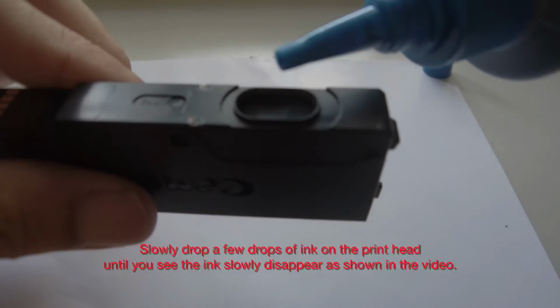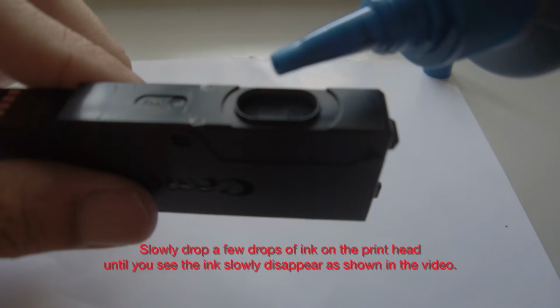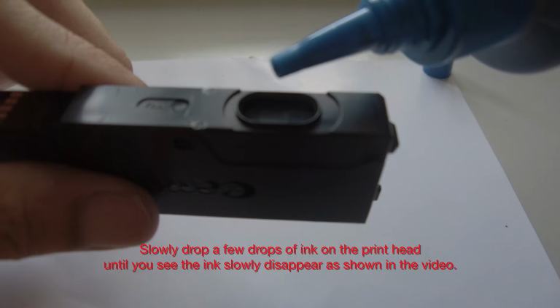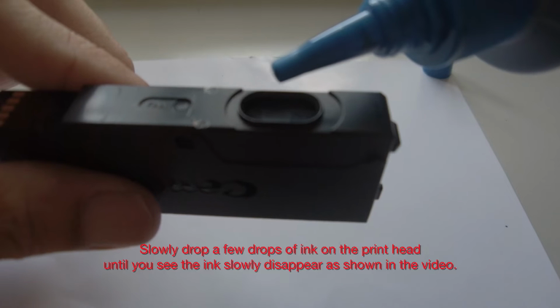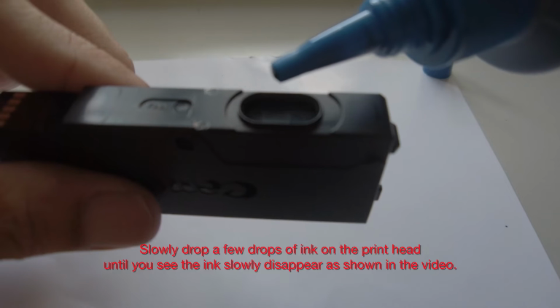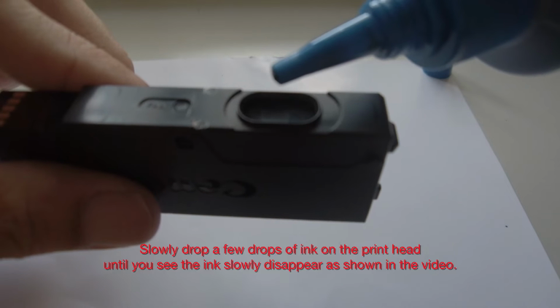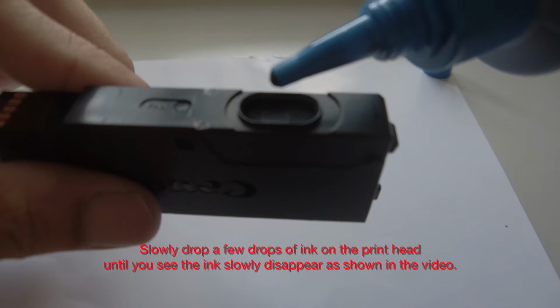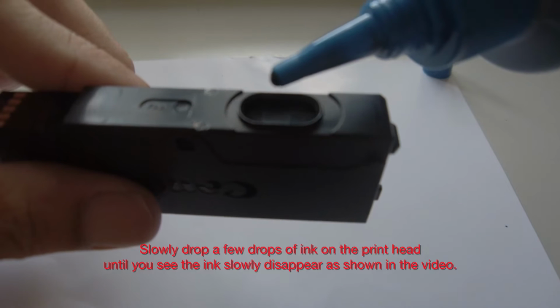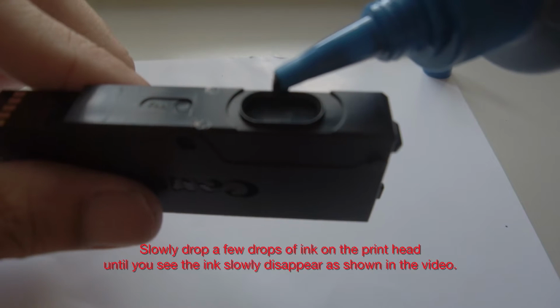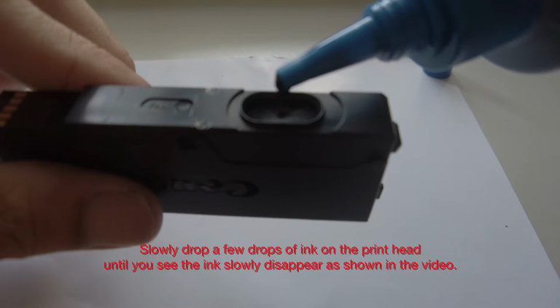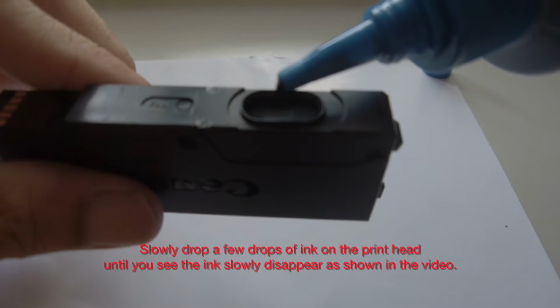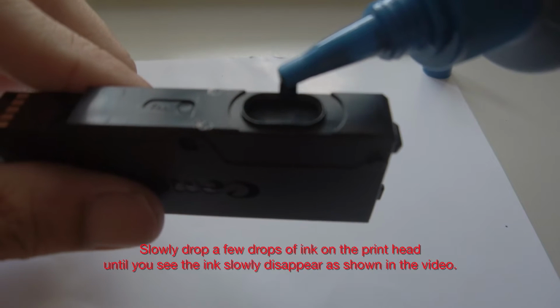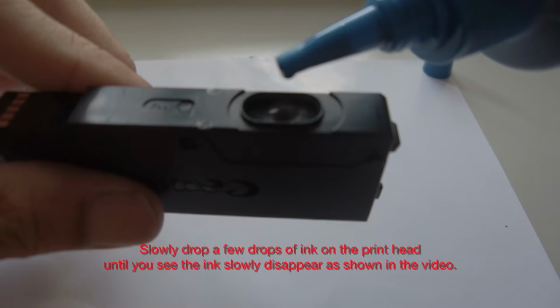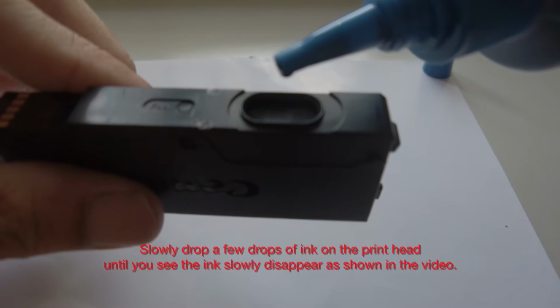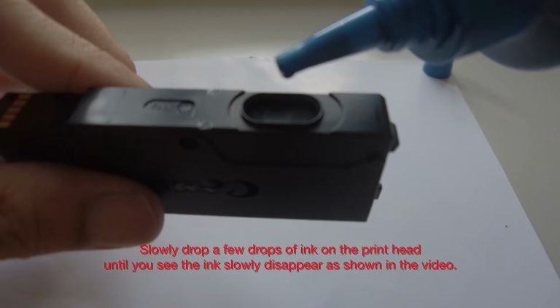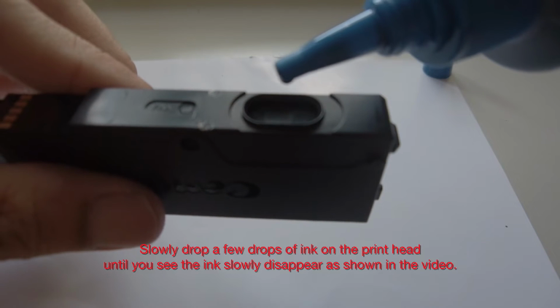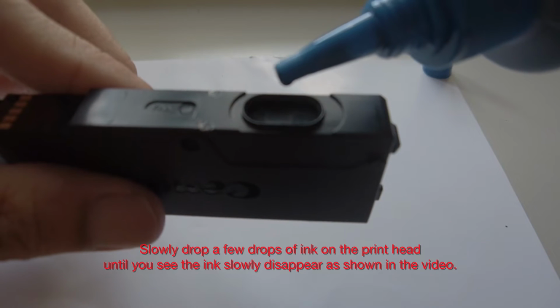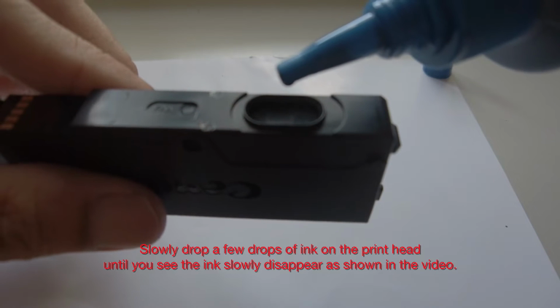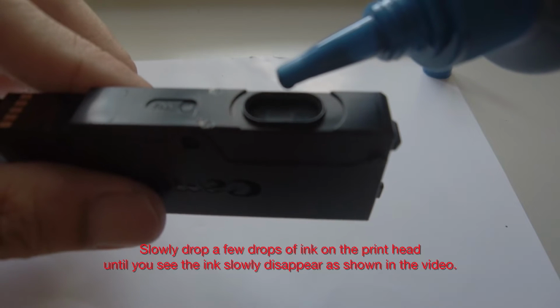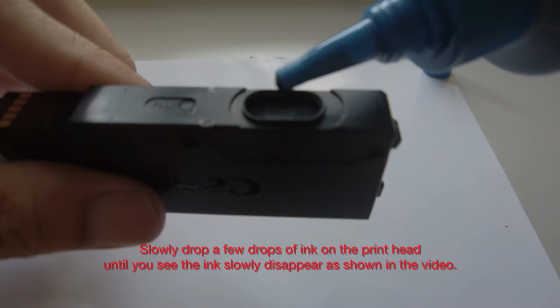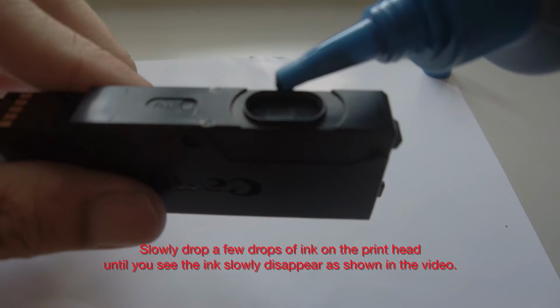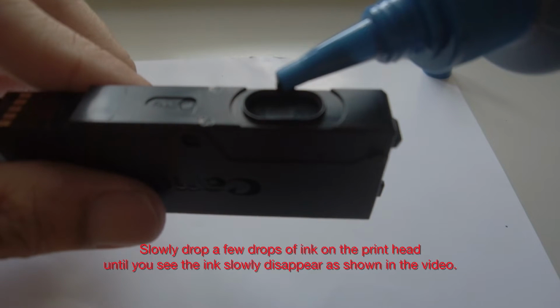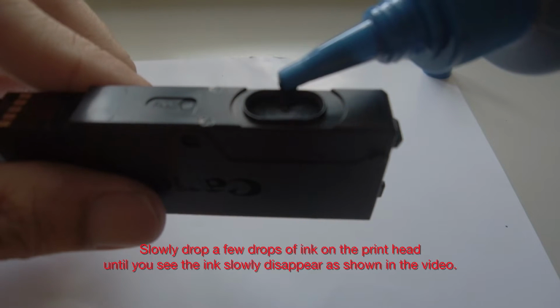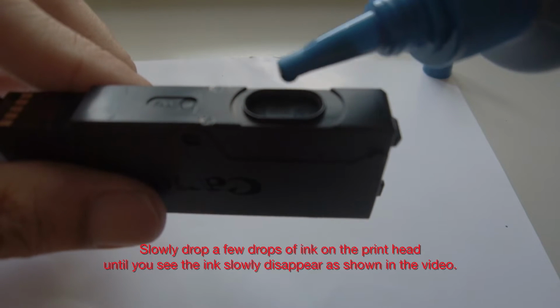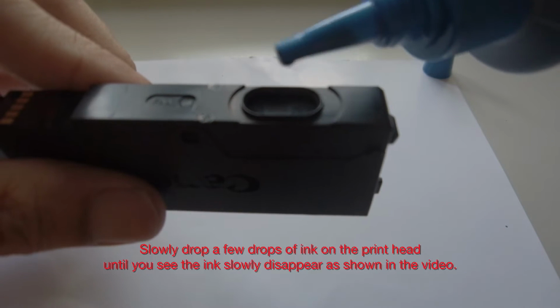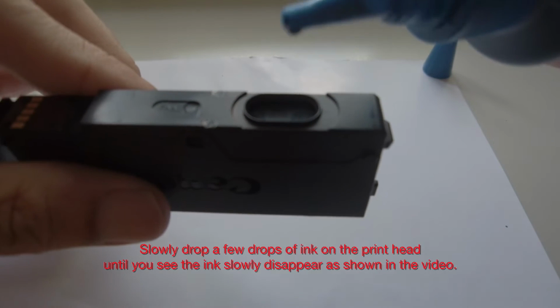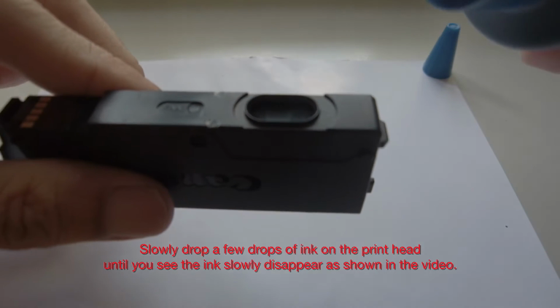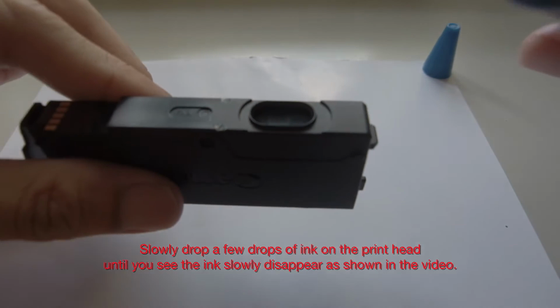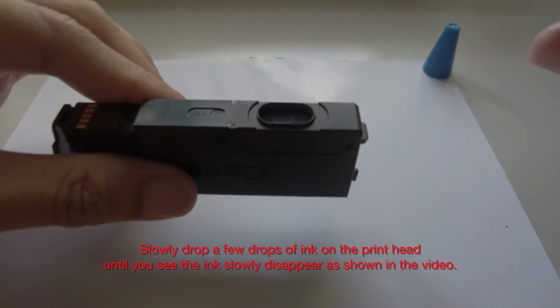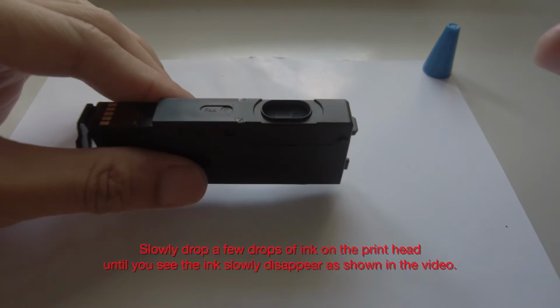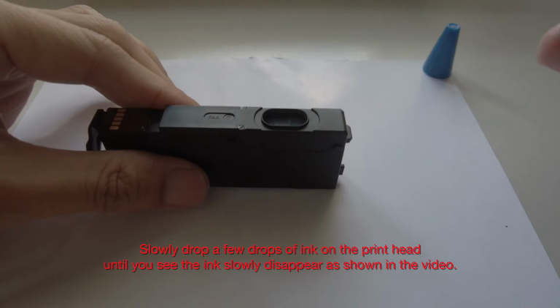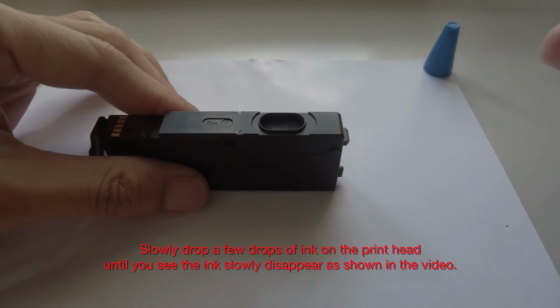Slowly drop a few drops of ink on the print head, until you see the ink slowly disappear as shown in the video.